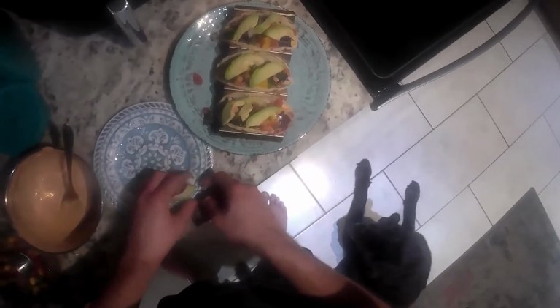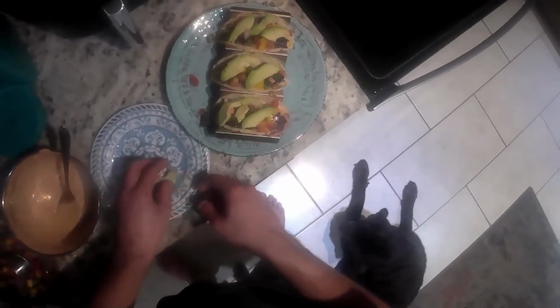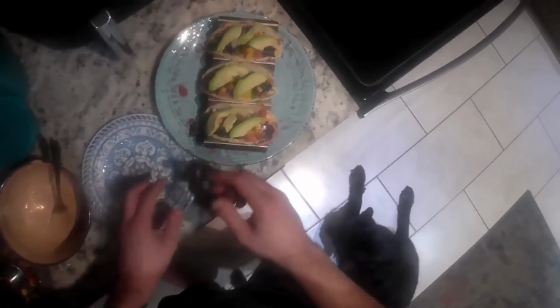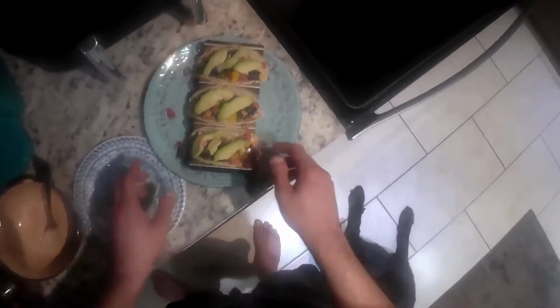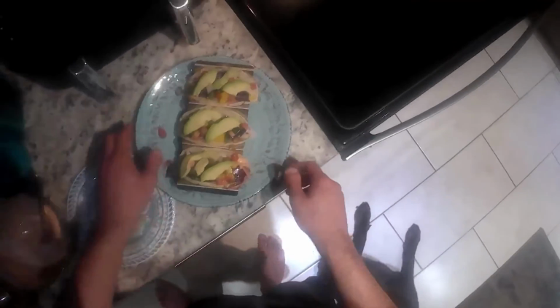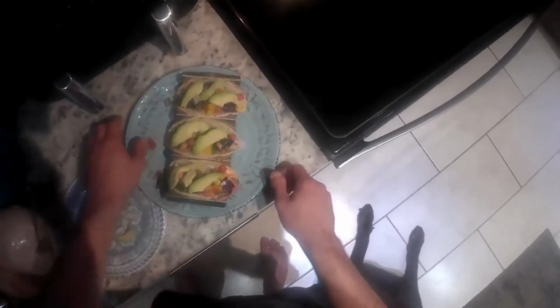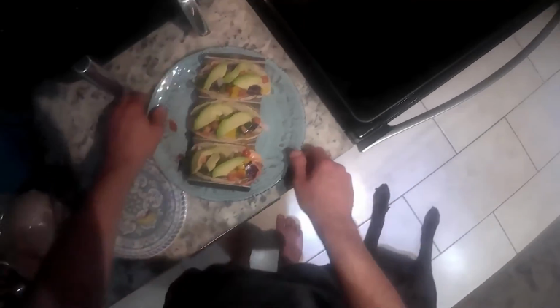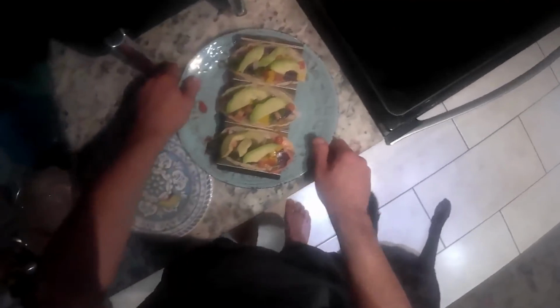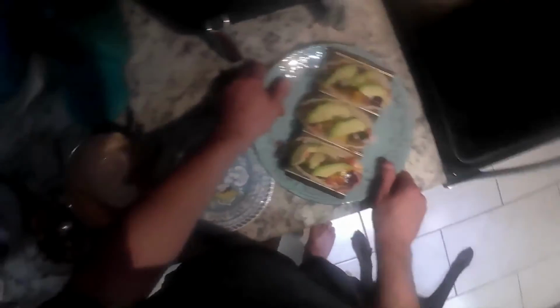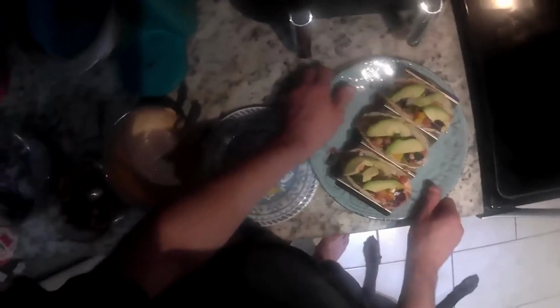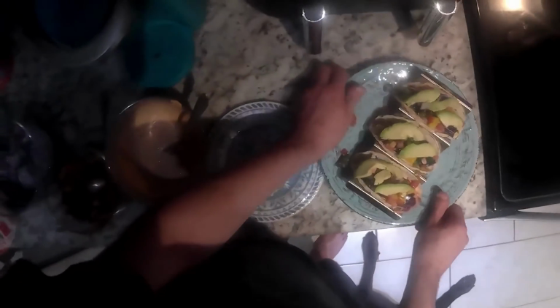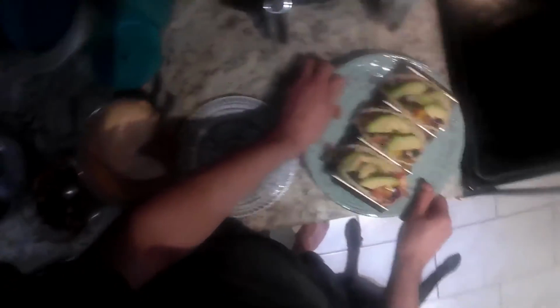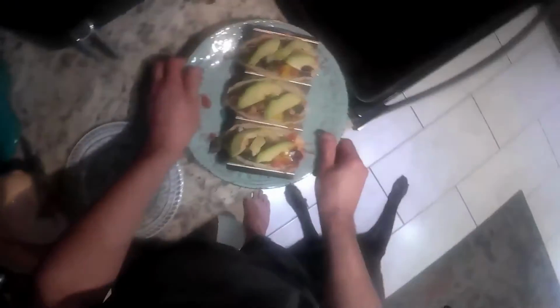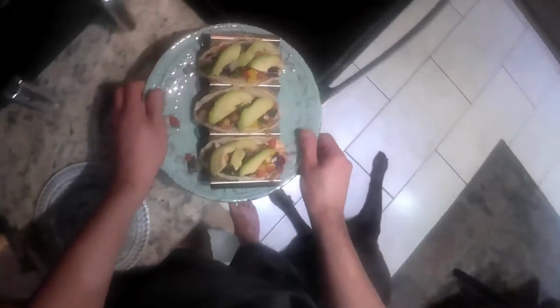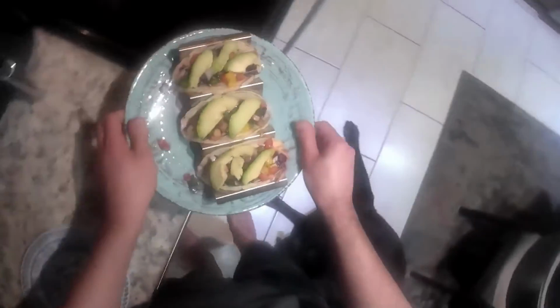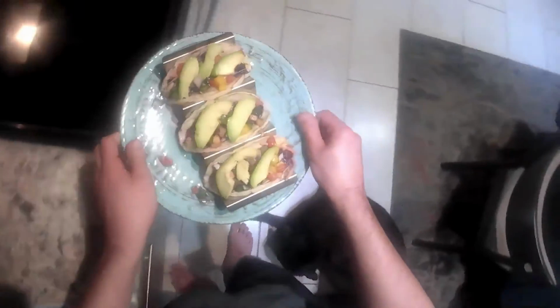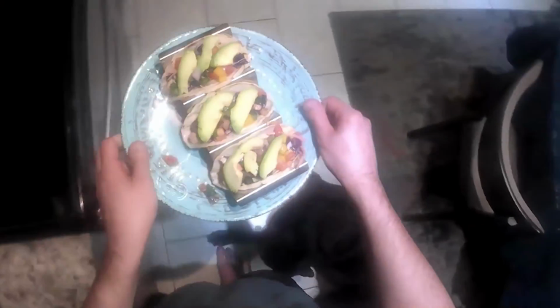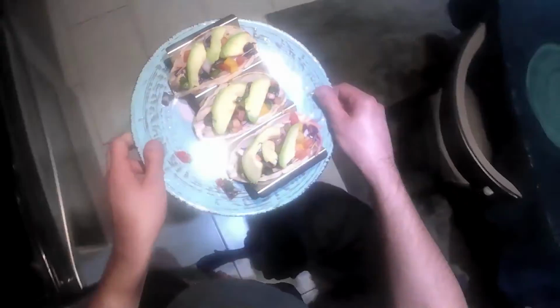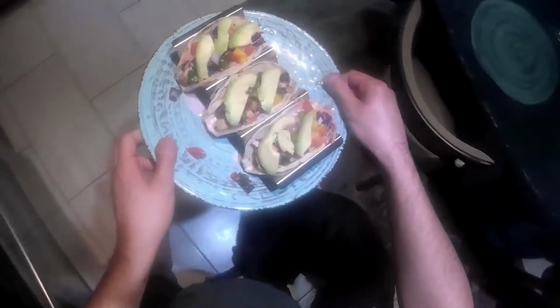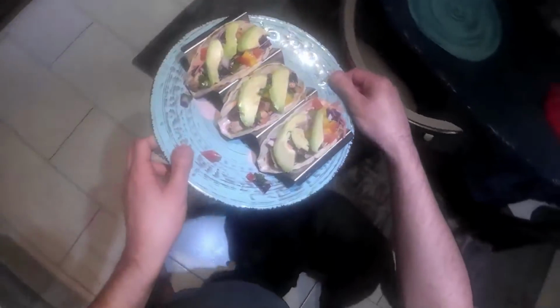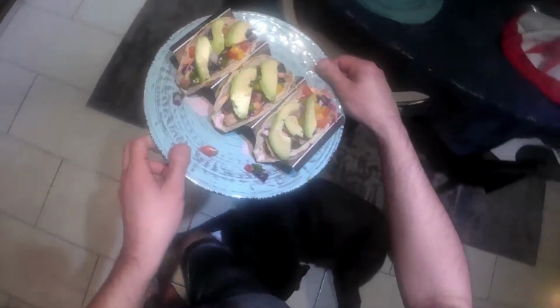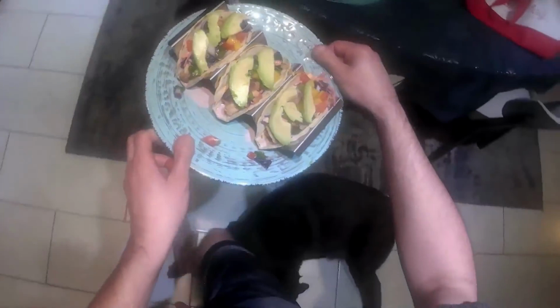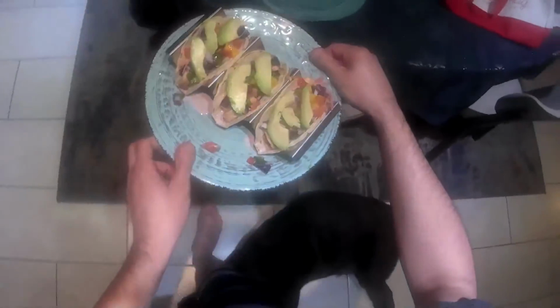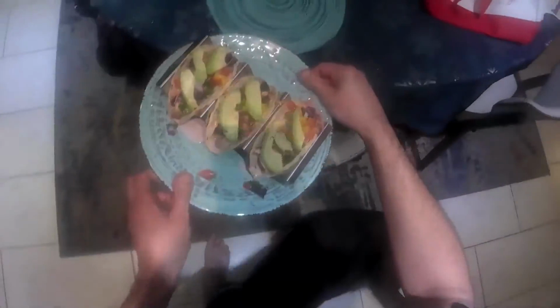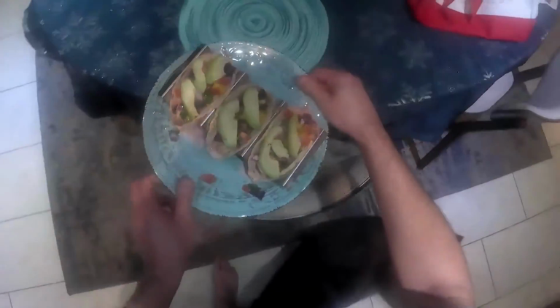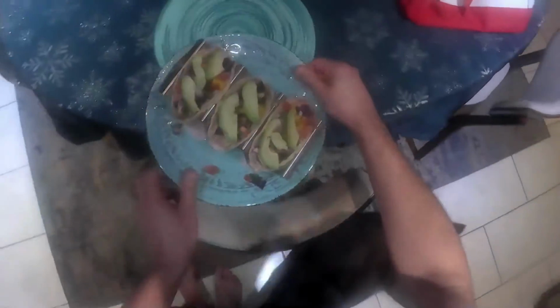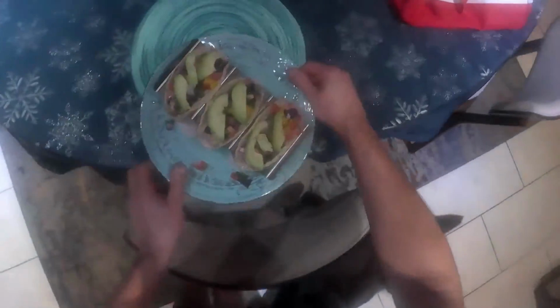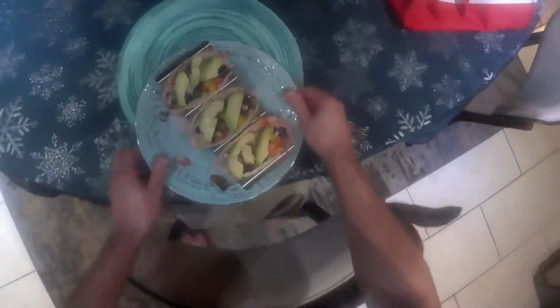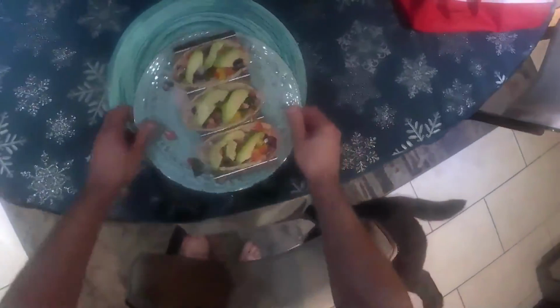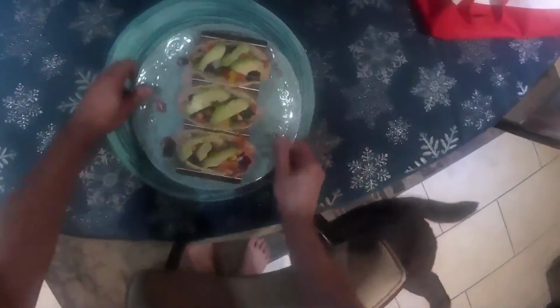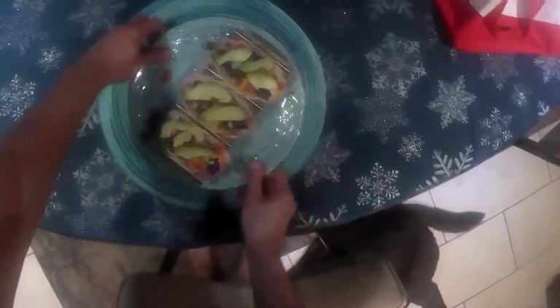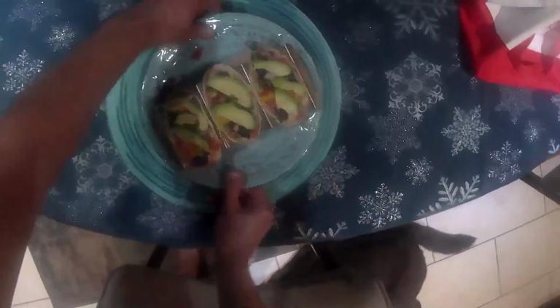And there you have it — some delicious Mahi Mahi fish tacos on taco Tuesday. Hope you all enjoy. I'll see you next time.